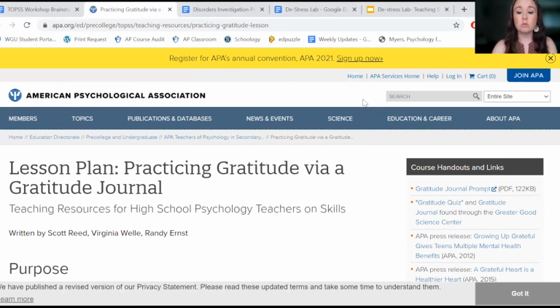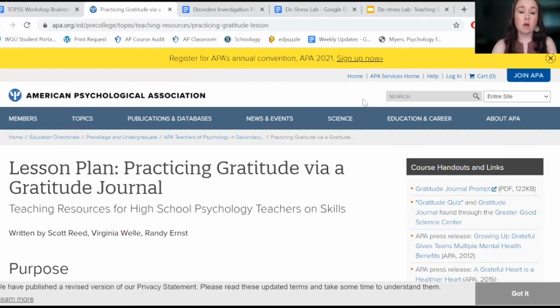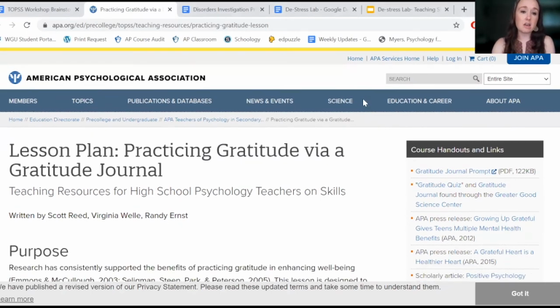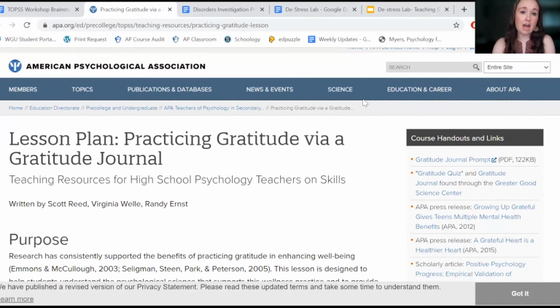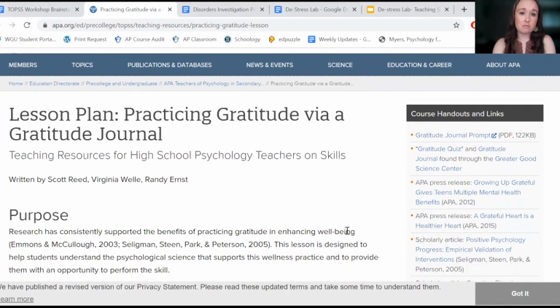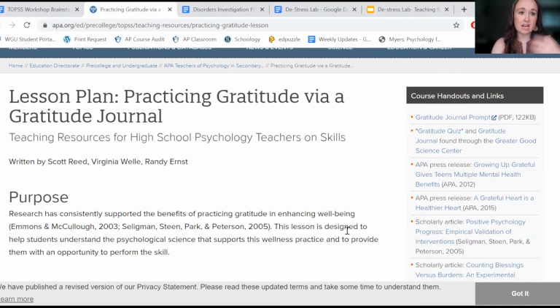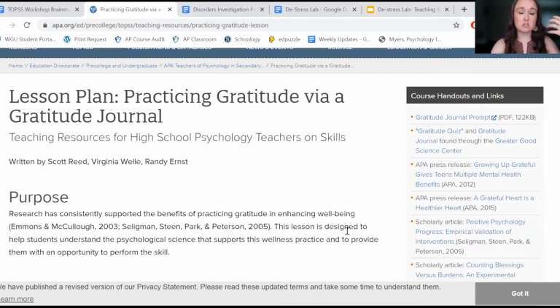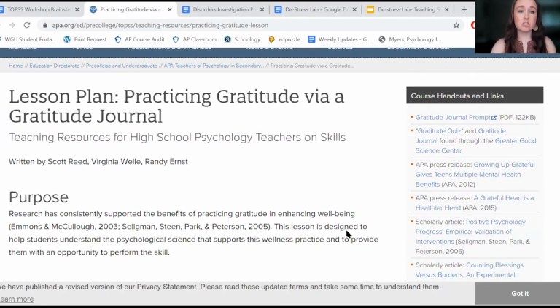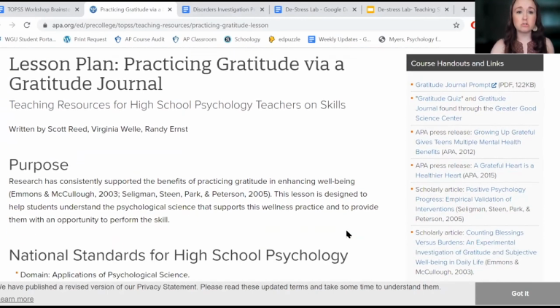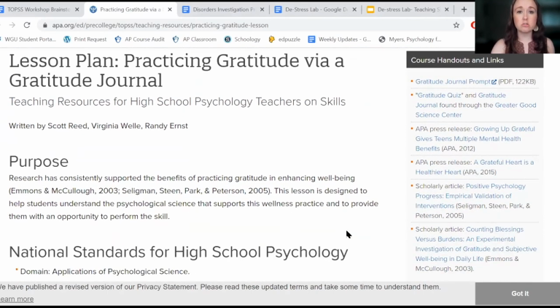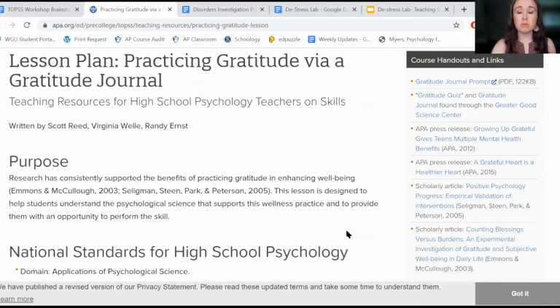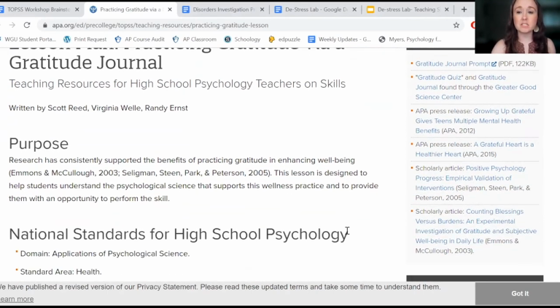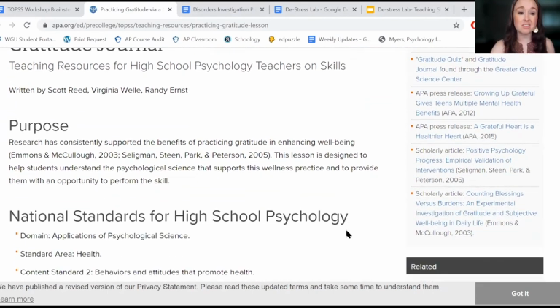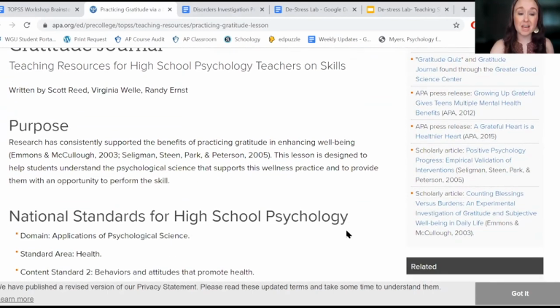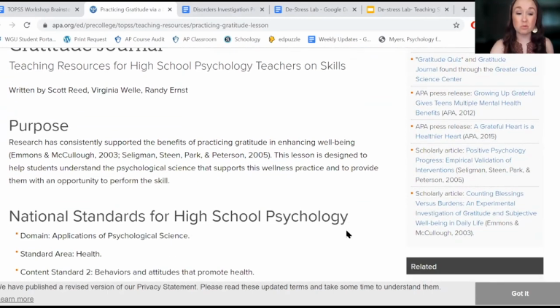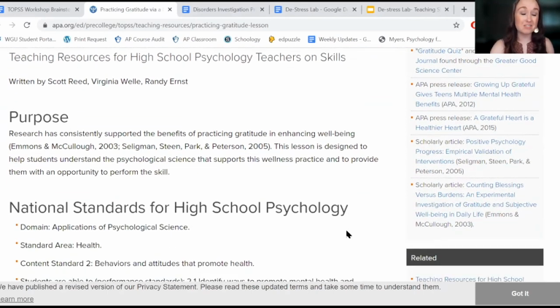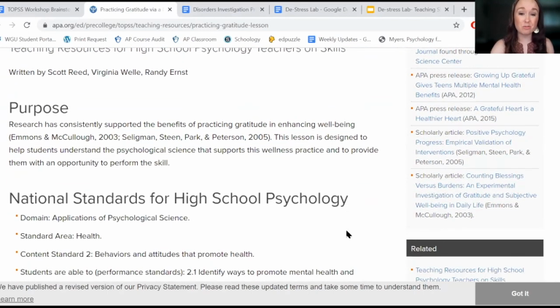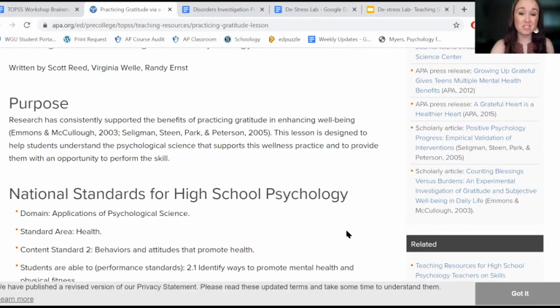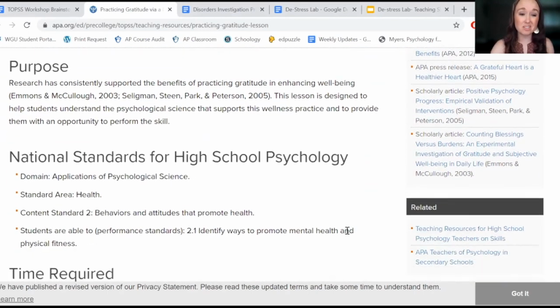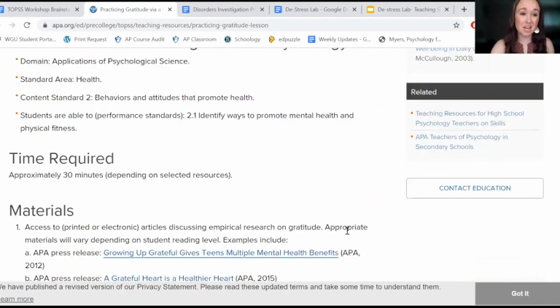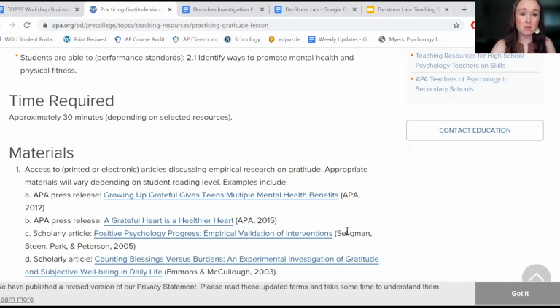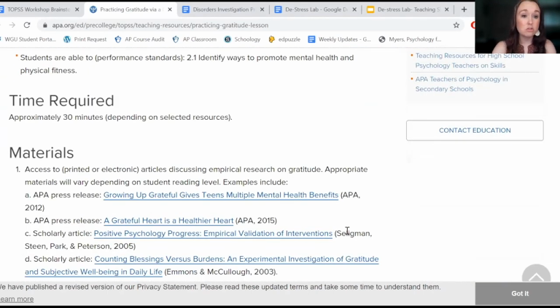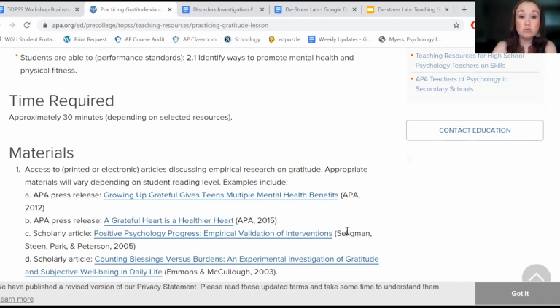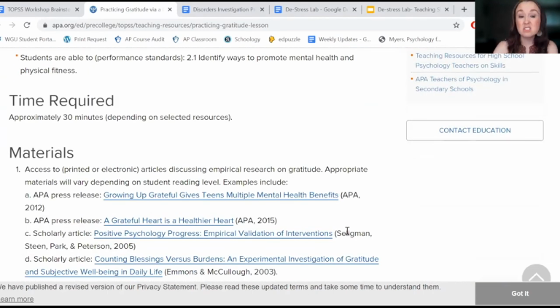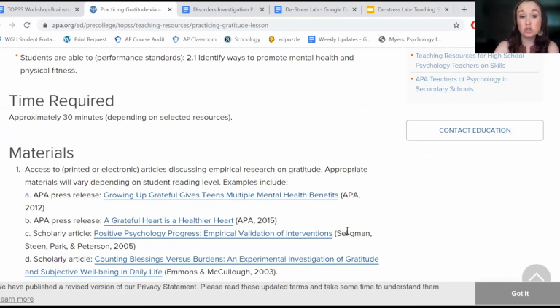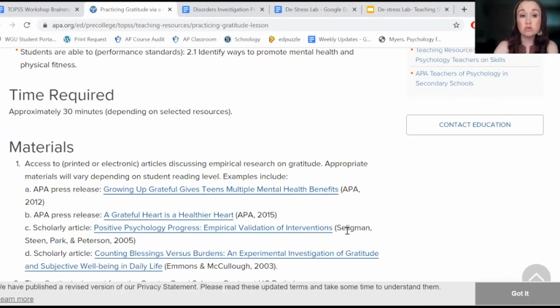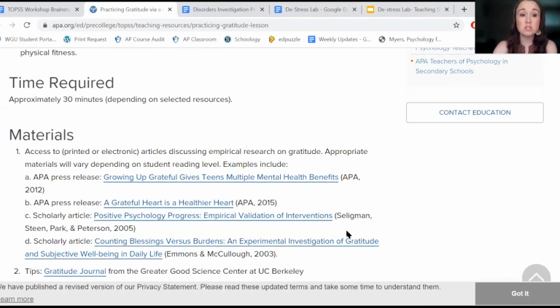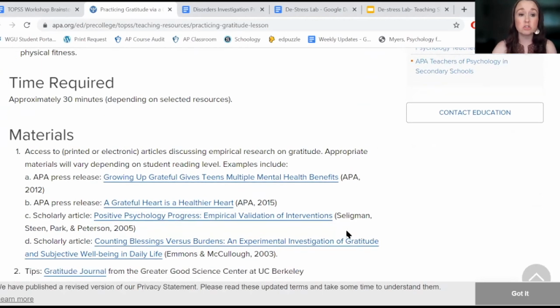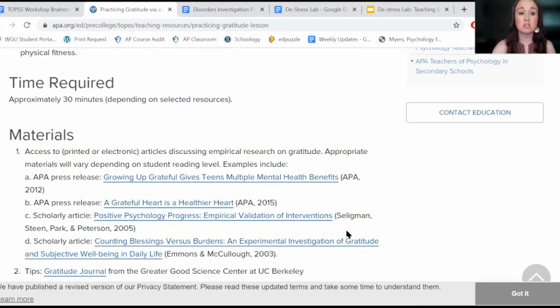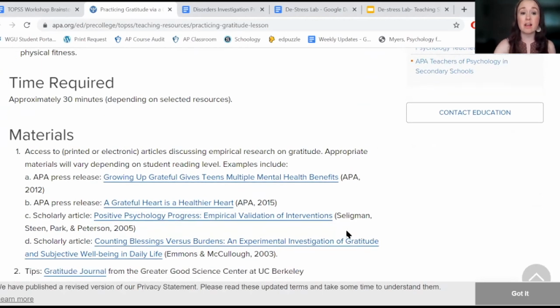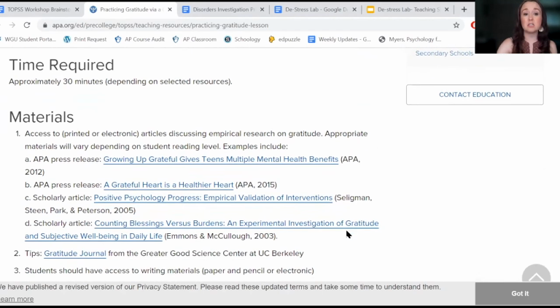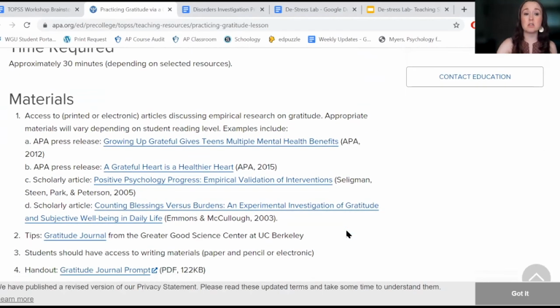For example, I have that gratitude journal in my de-stress lab, but if you don't have time for the full de-stress lab, you could still do this particular activity on its own.